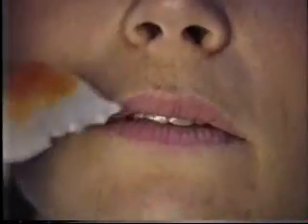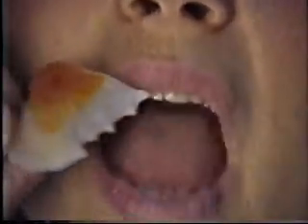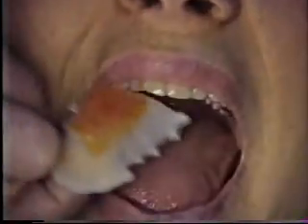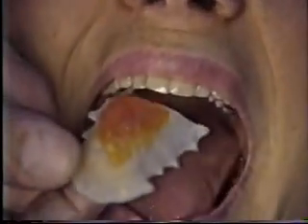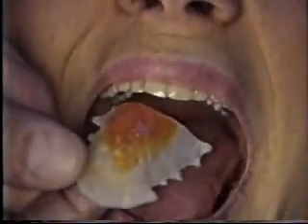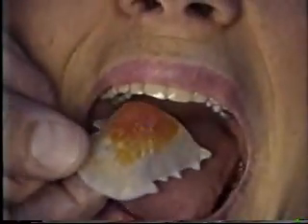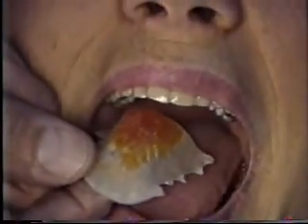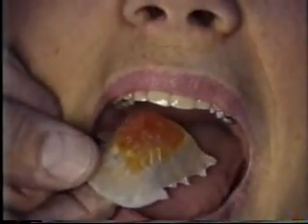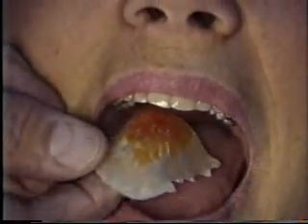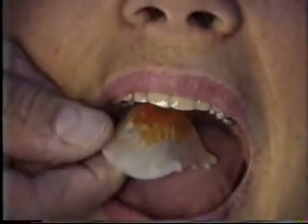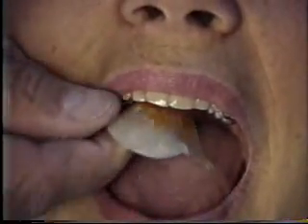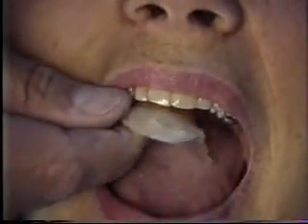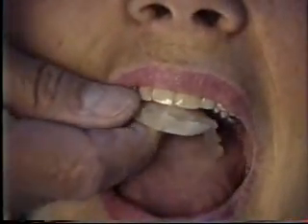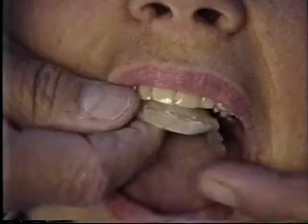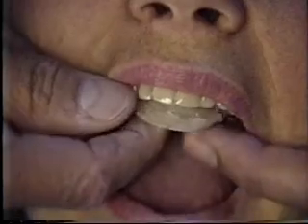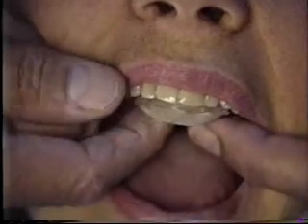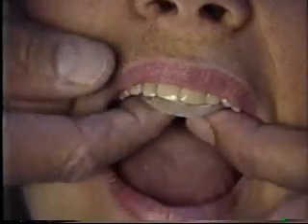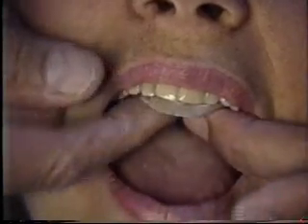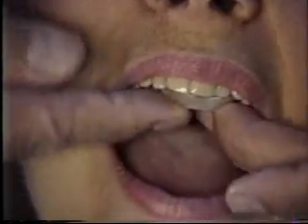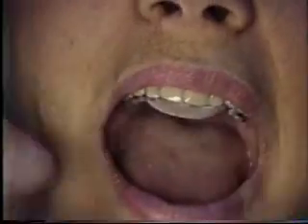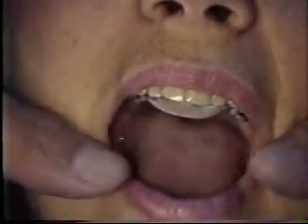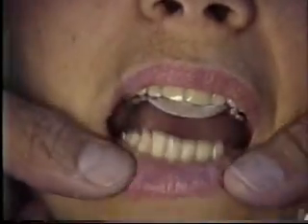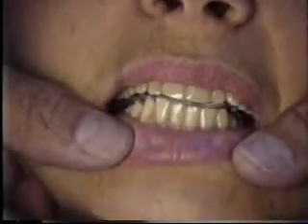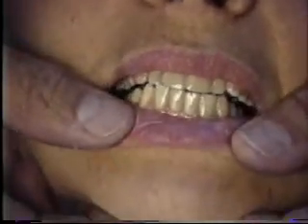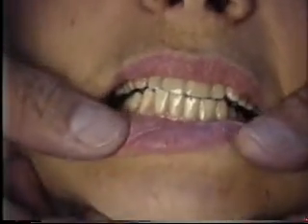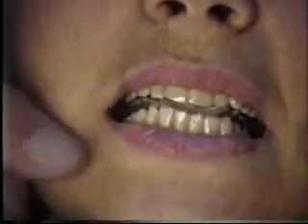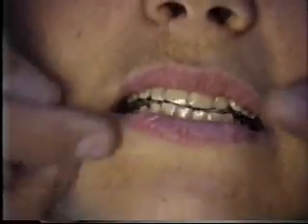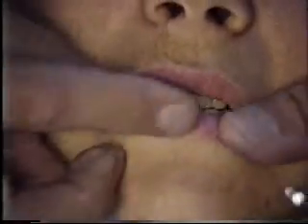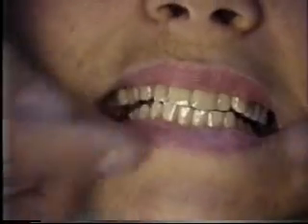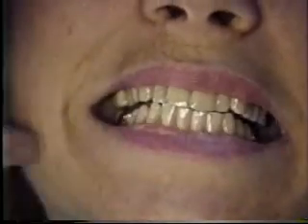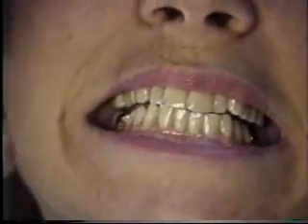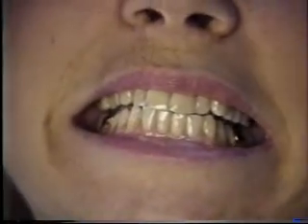This is an upper holly-type bite splint with an incline plane, which allows the jaw to go forward and brings it into a different position.